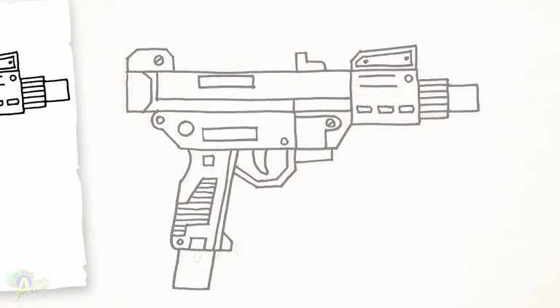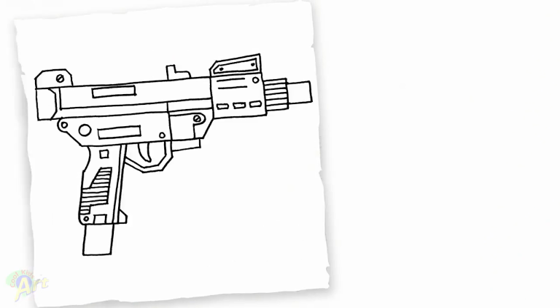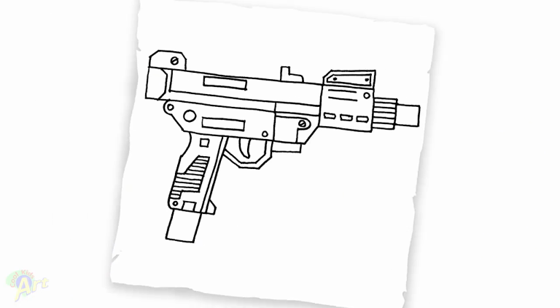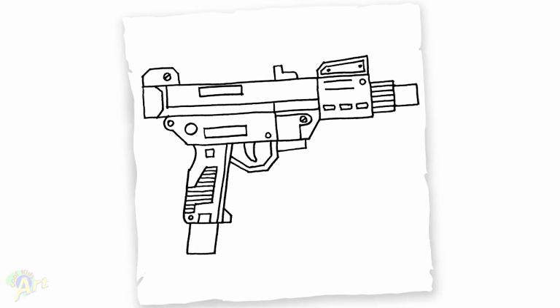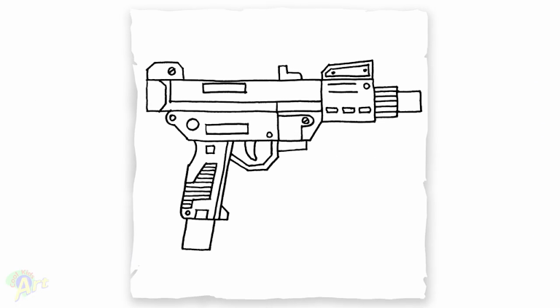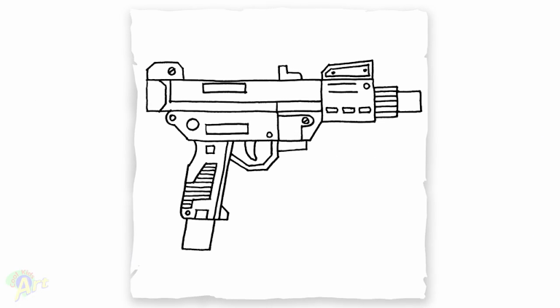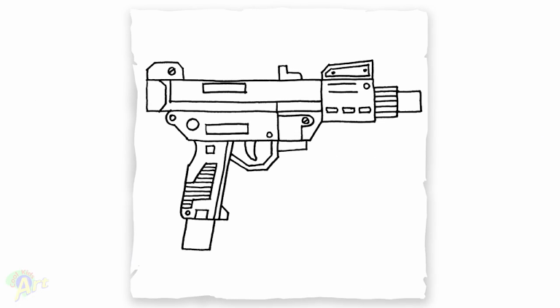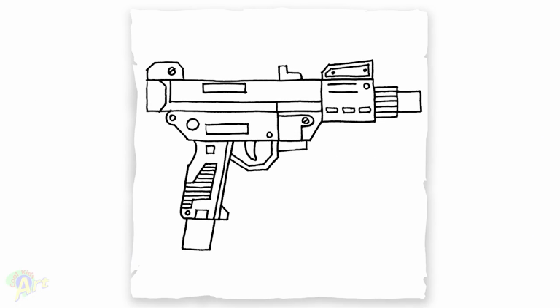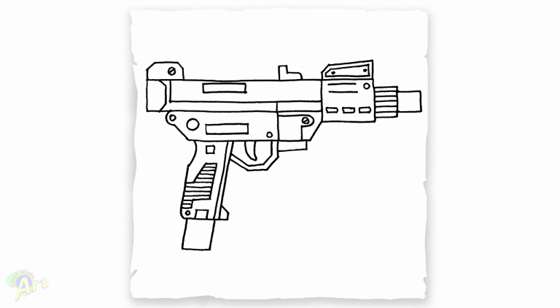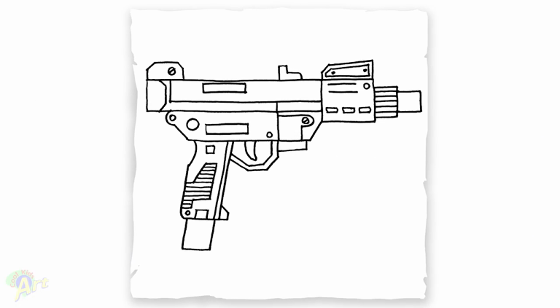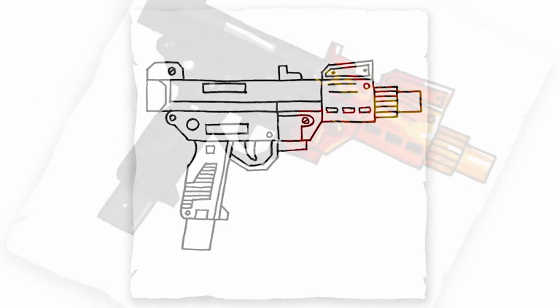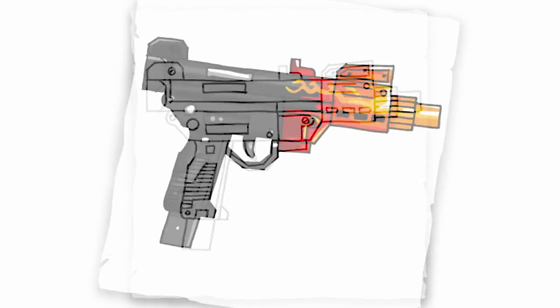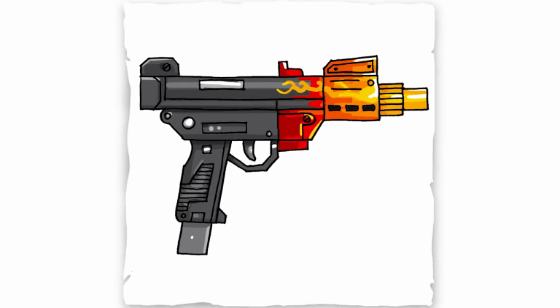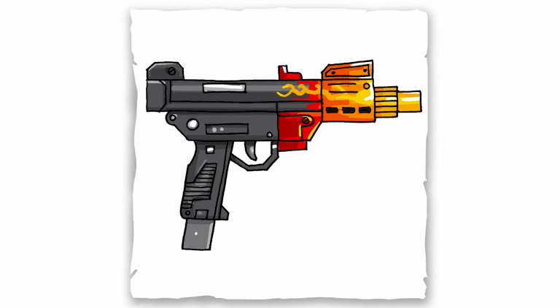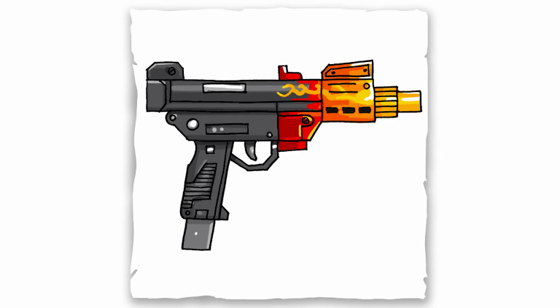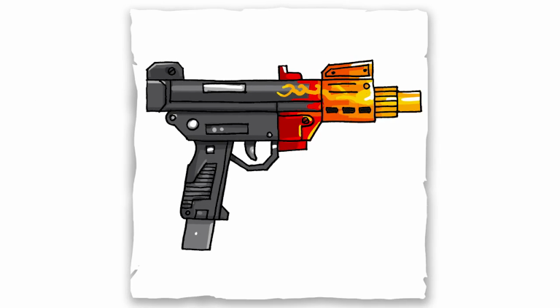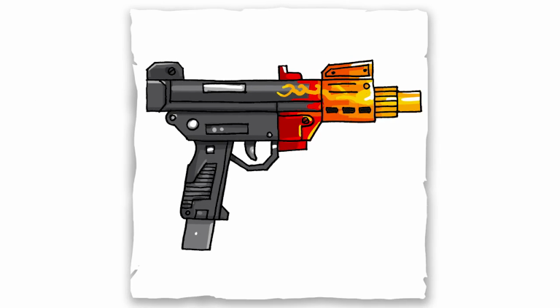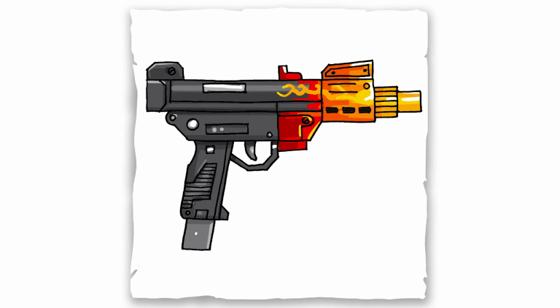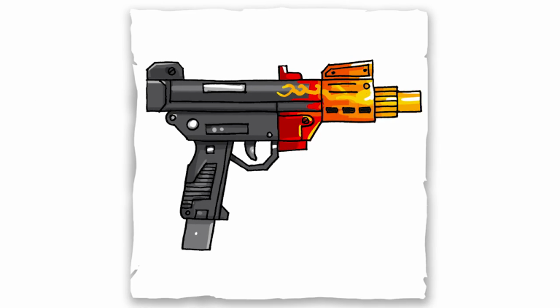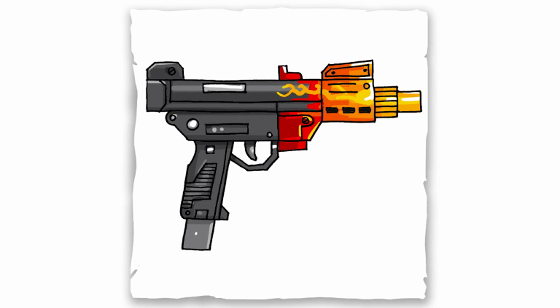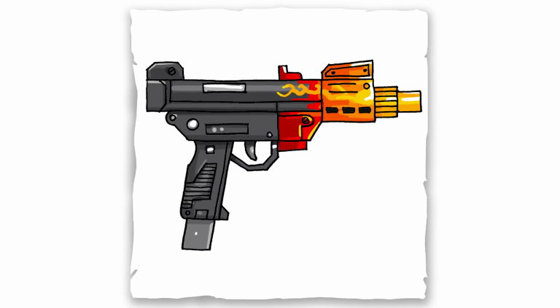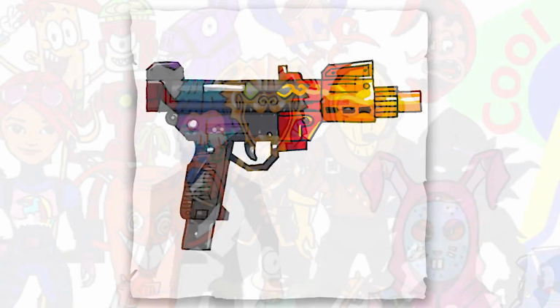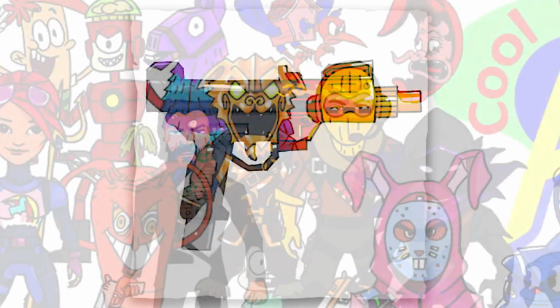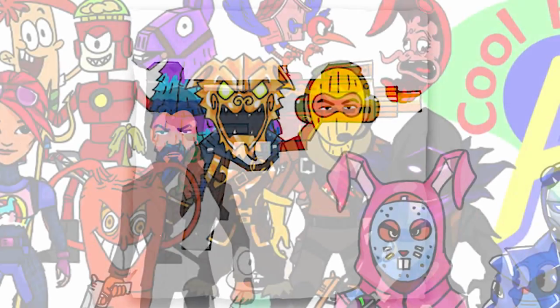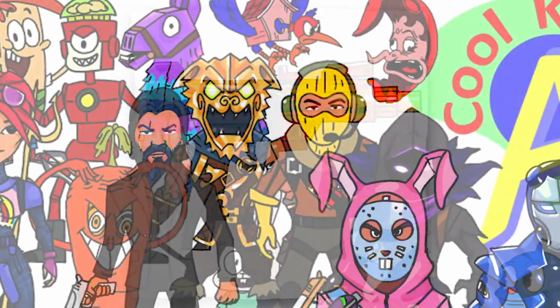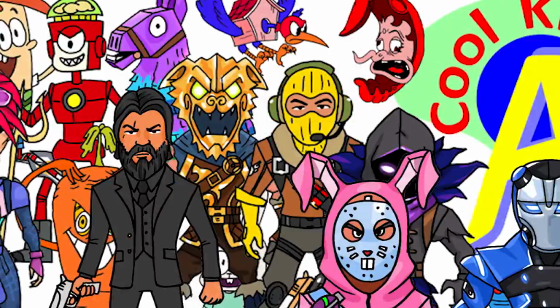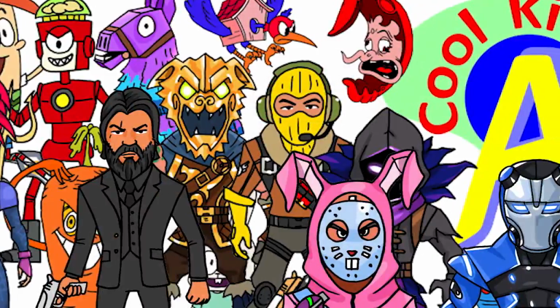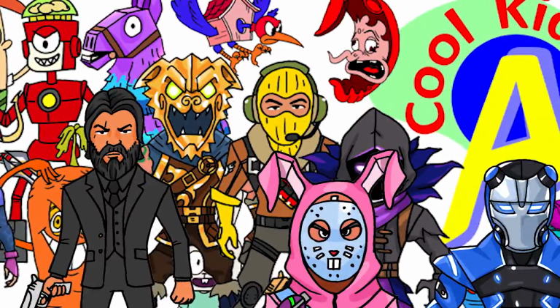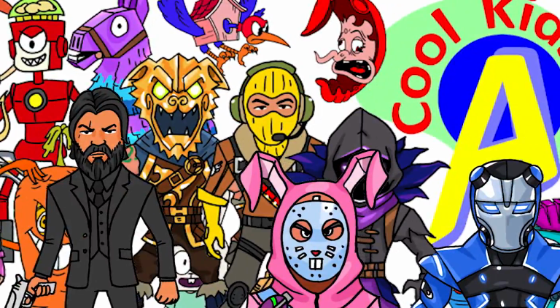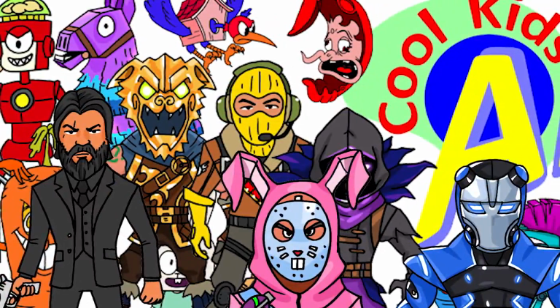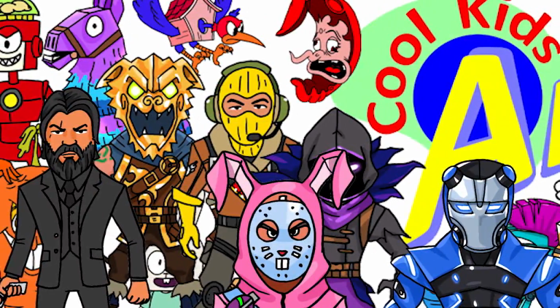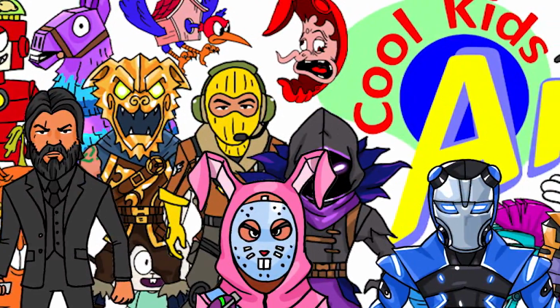And that is it for this very cool looking machine pistol. Hope you guys like the way it turned out. And if you do, please do give me a thumbs up. I will see you next time.